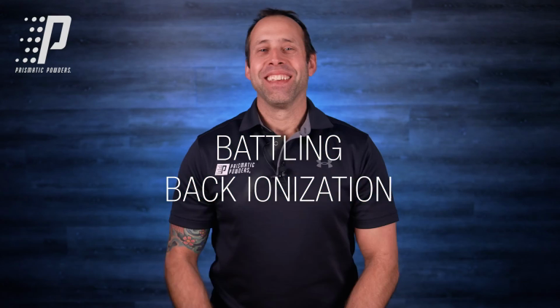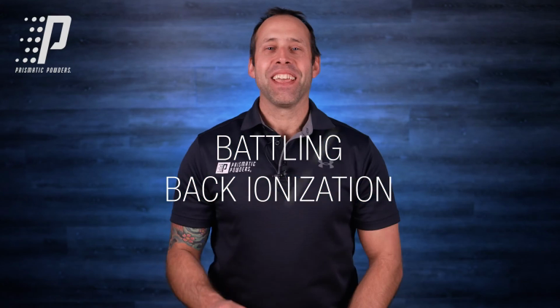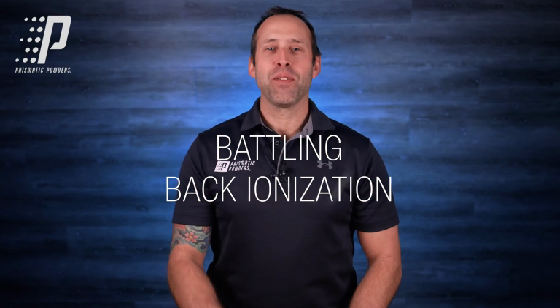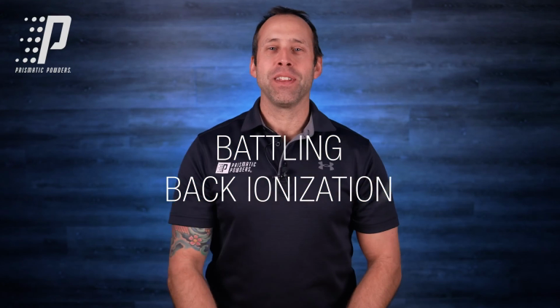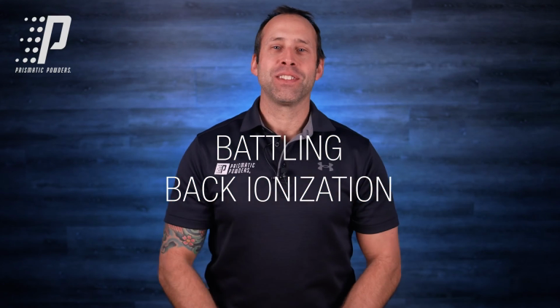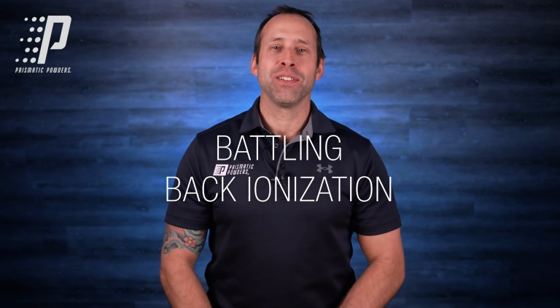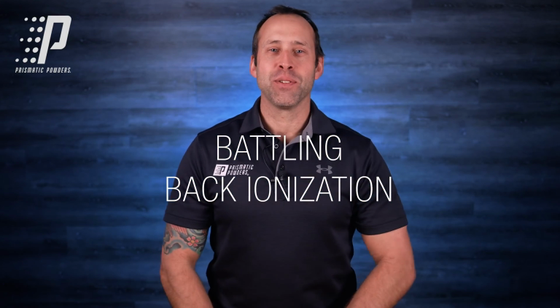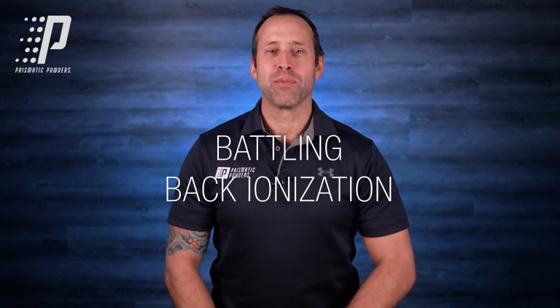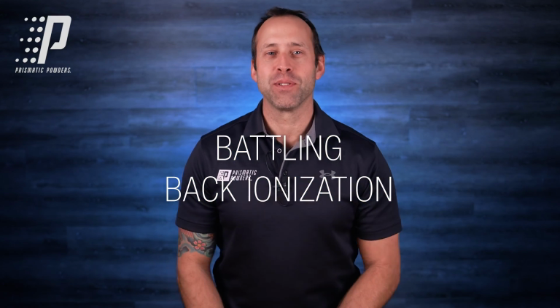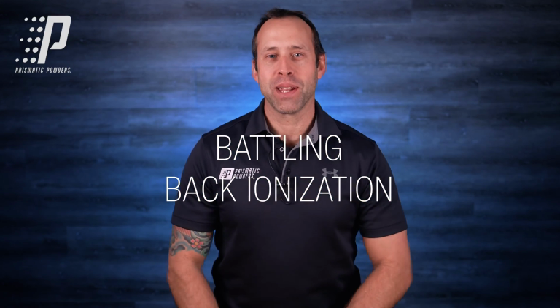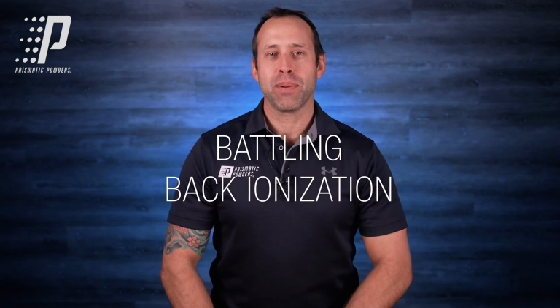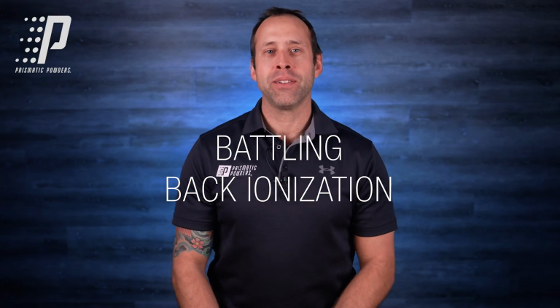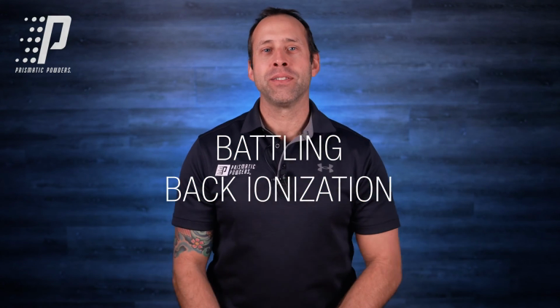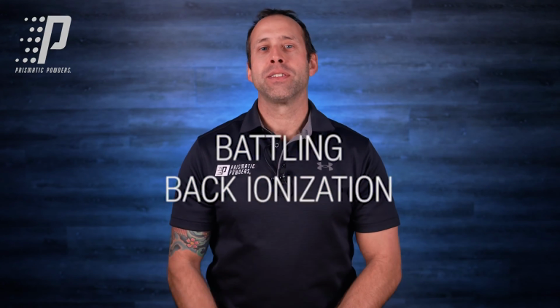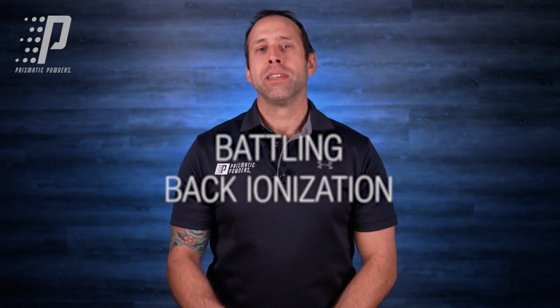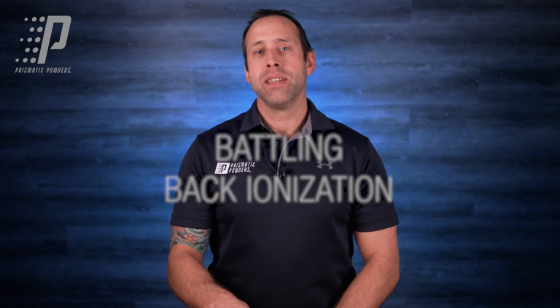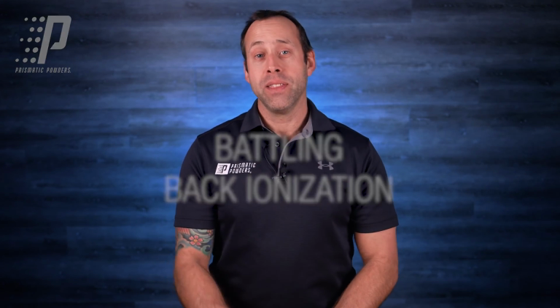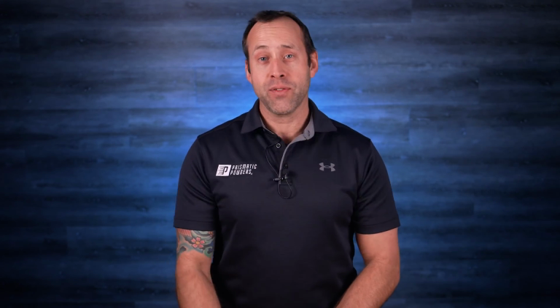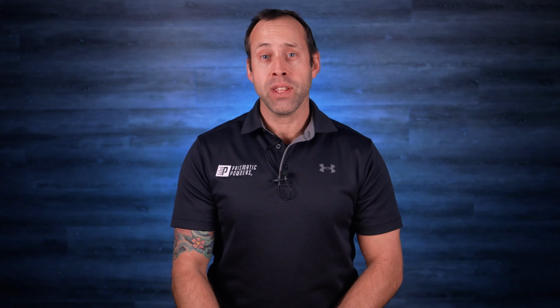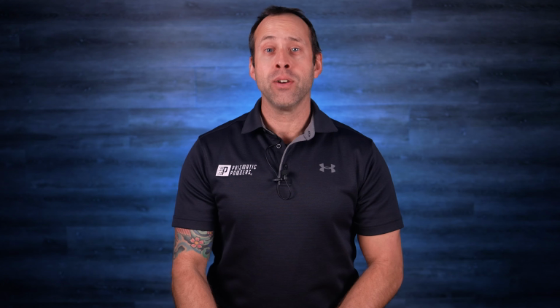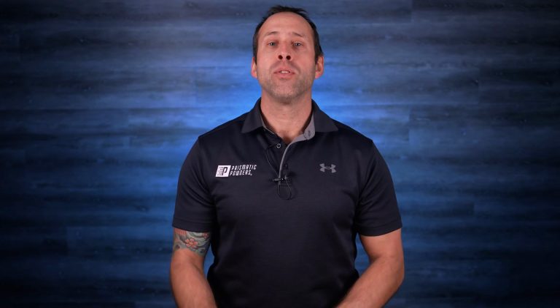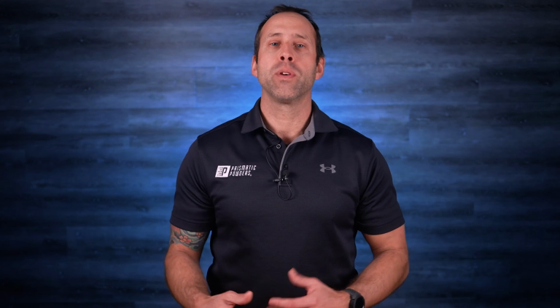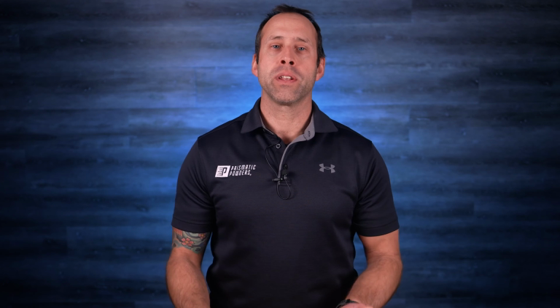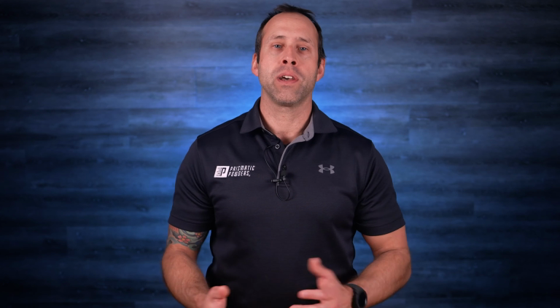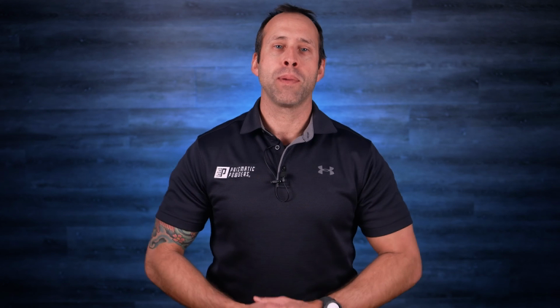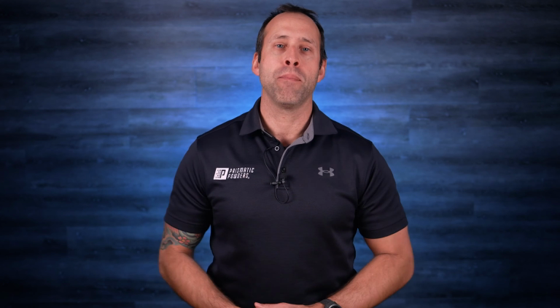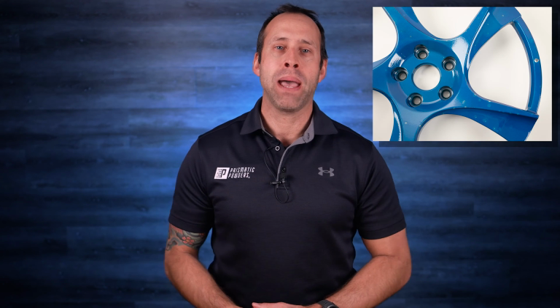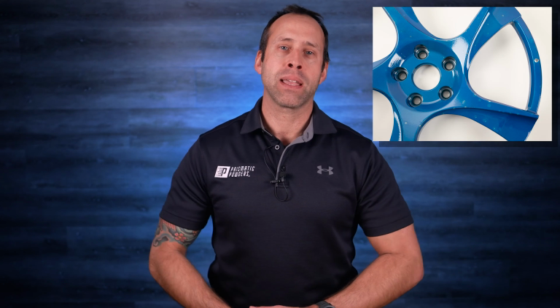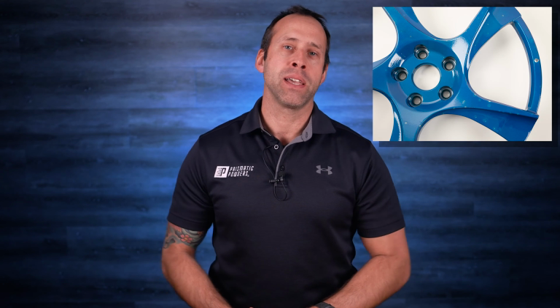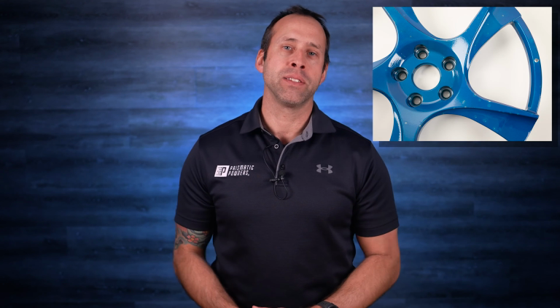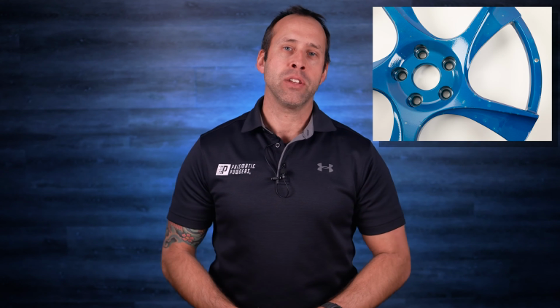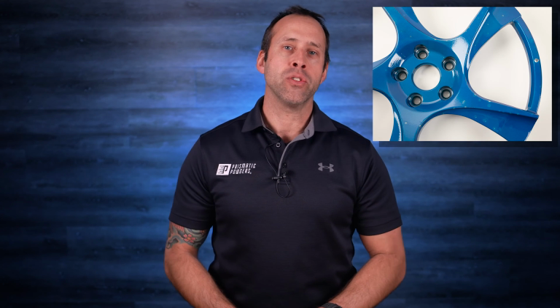Hey everybody, Chell here with Prismatic Powders. In this video, we're going to talk about back ionization.